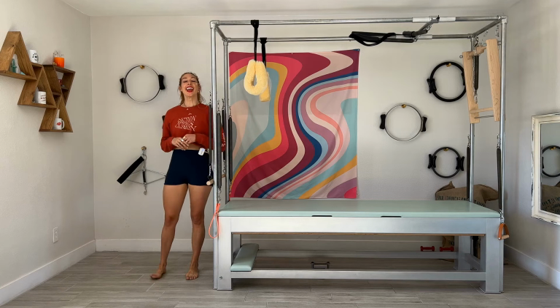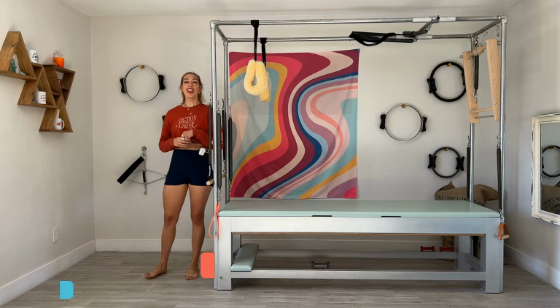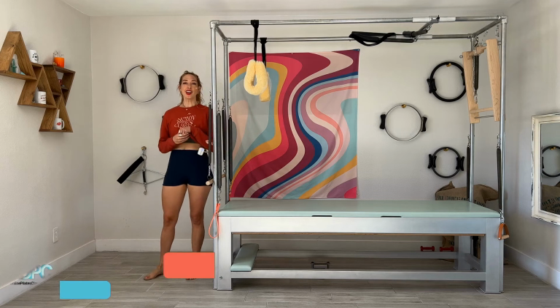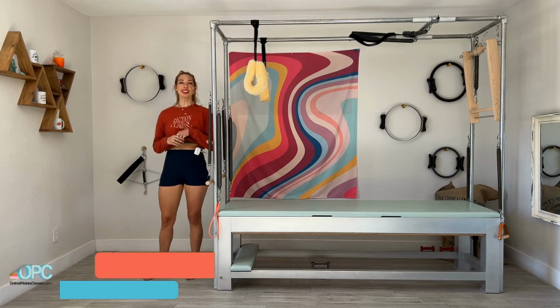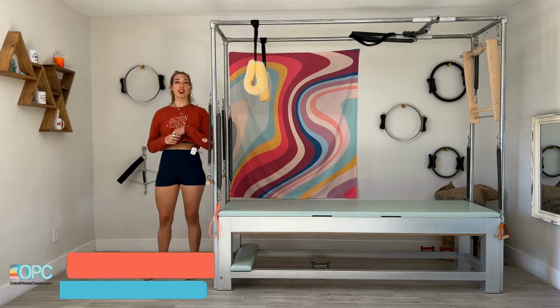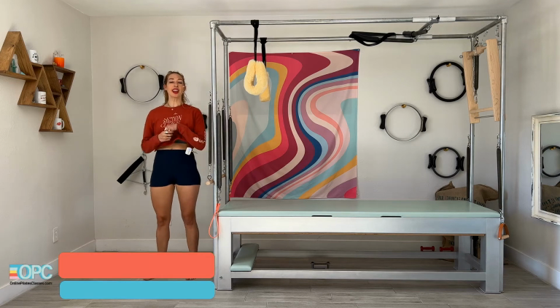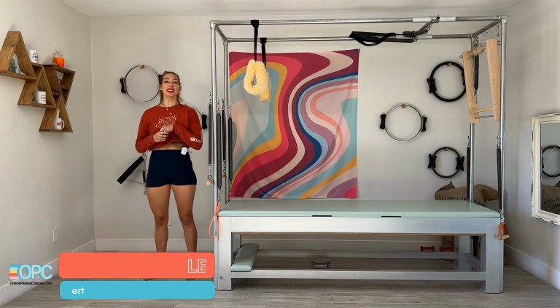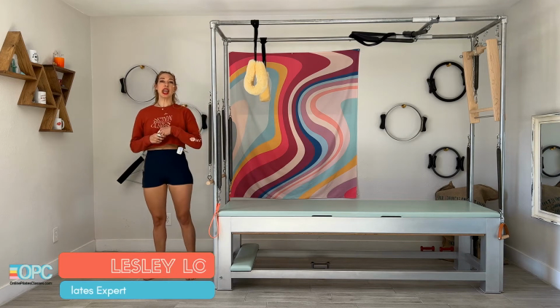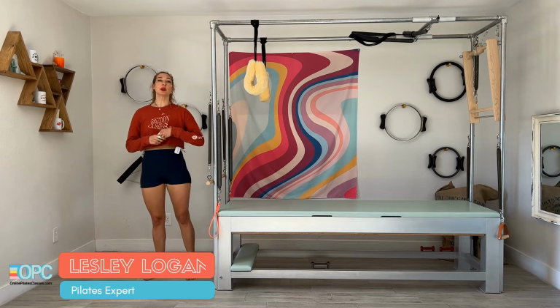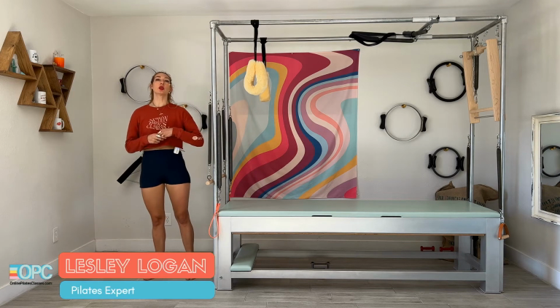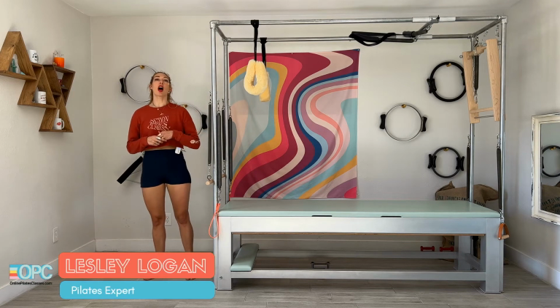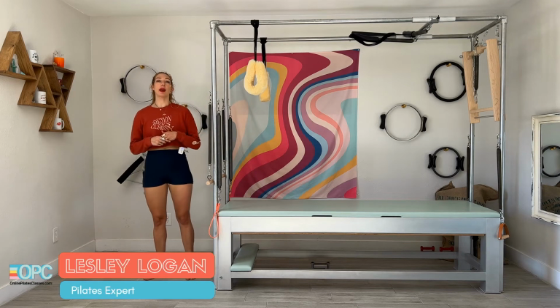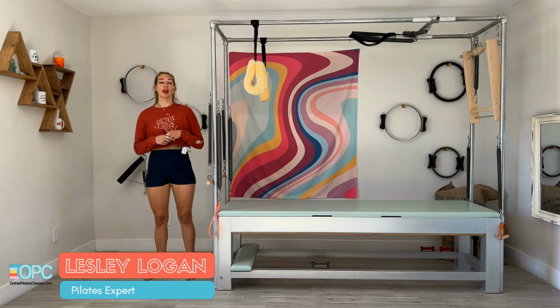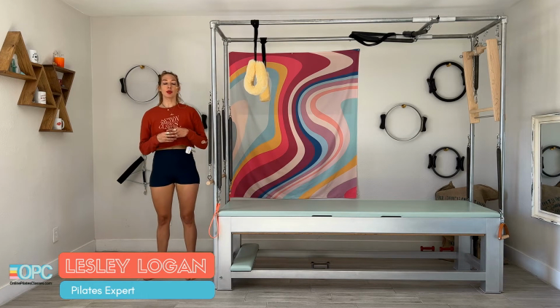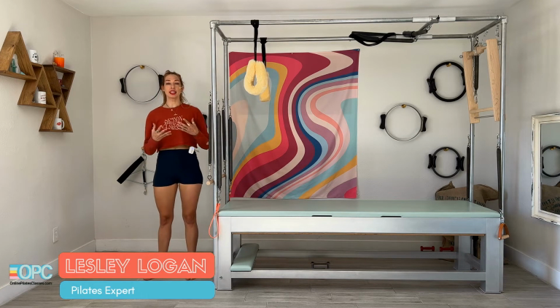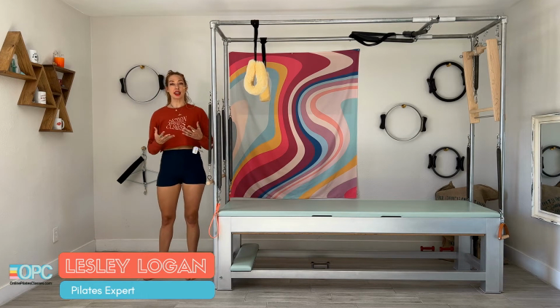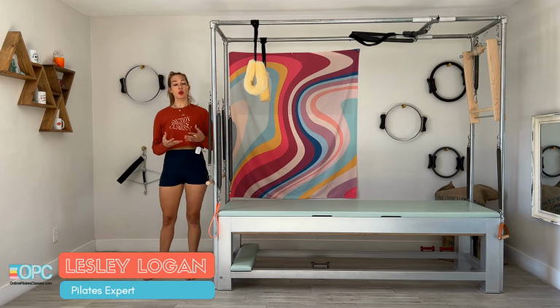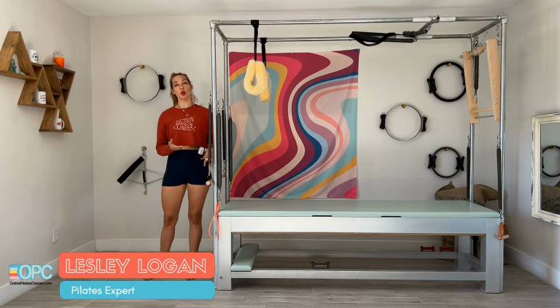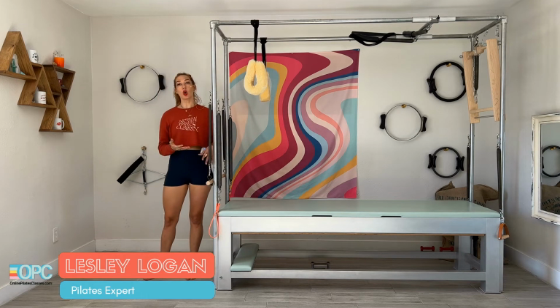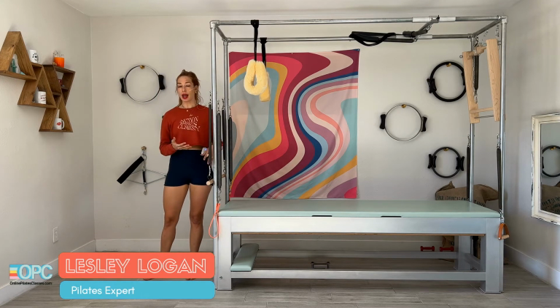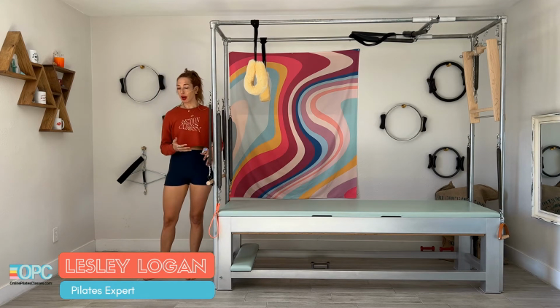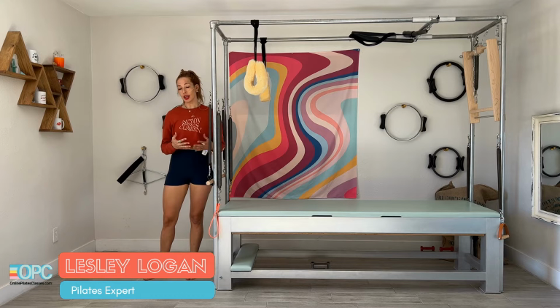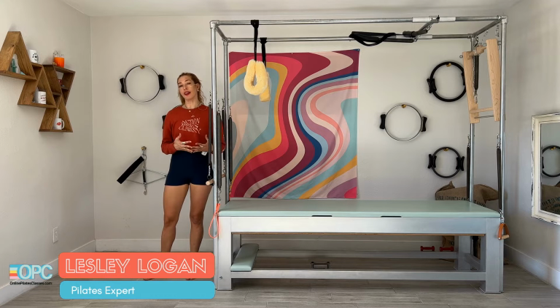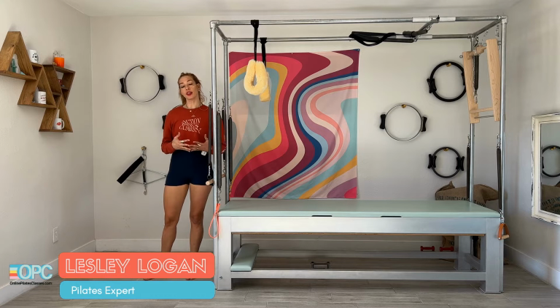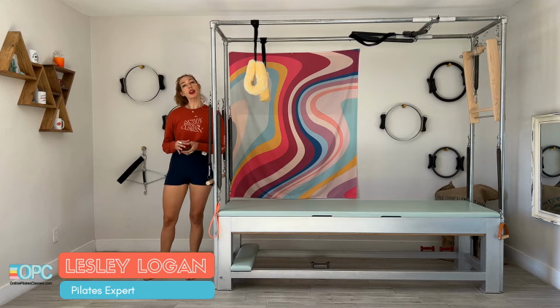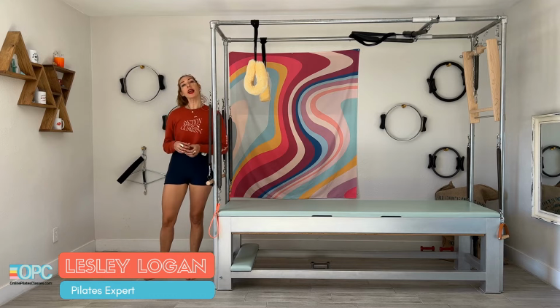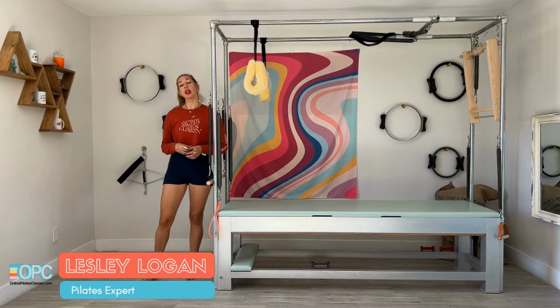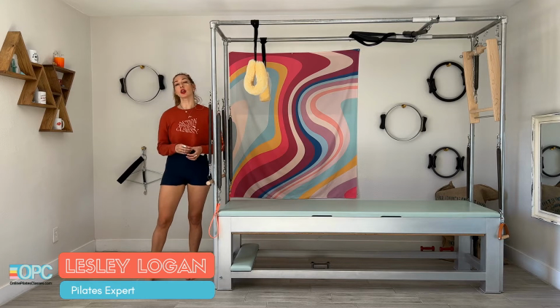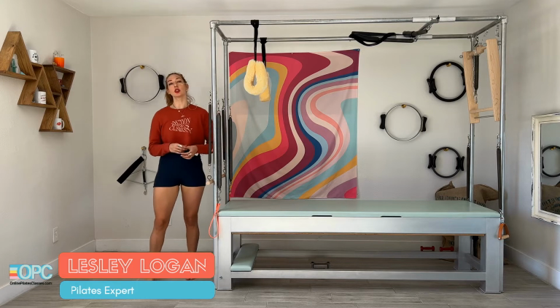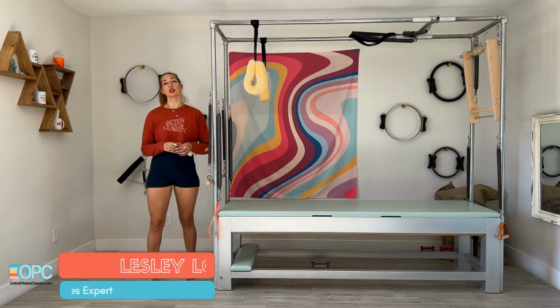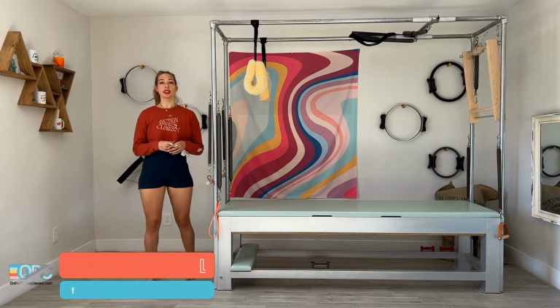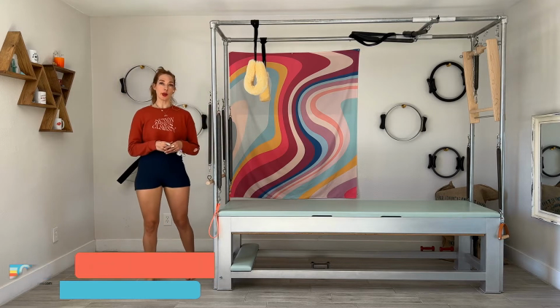Hello, I'm Leslie Logan and today we'll do long back arms standing with your roll back bar here on your Cadillac, and you can also do this on a tower.